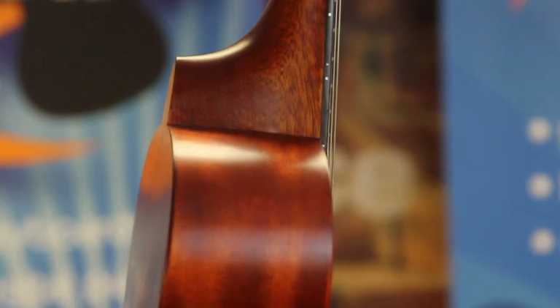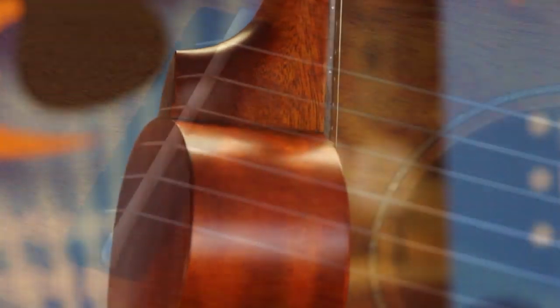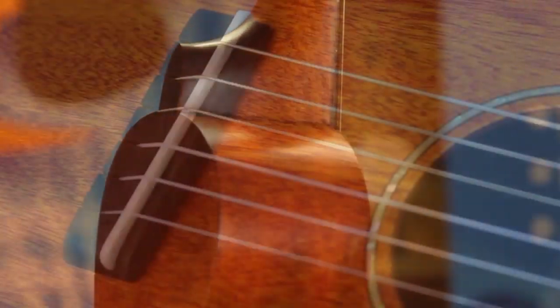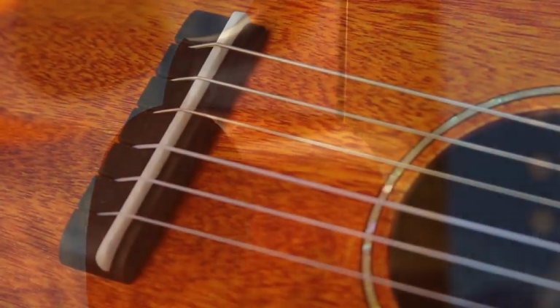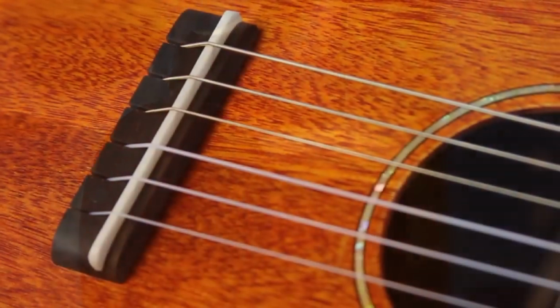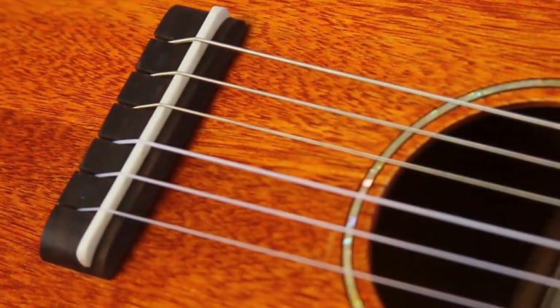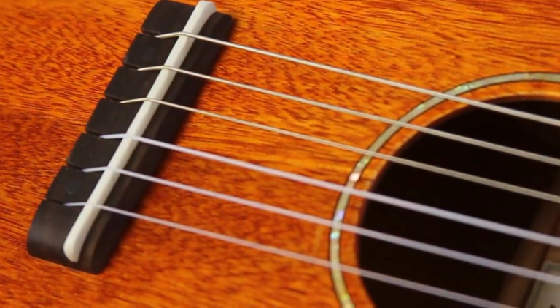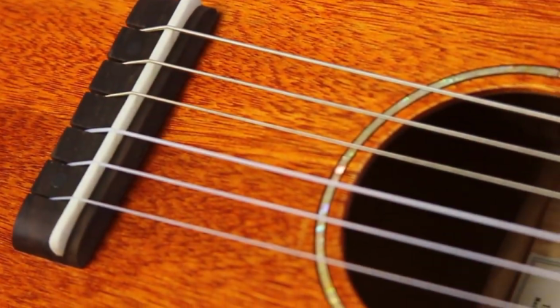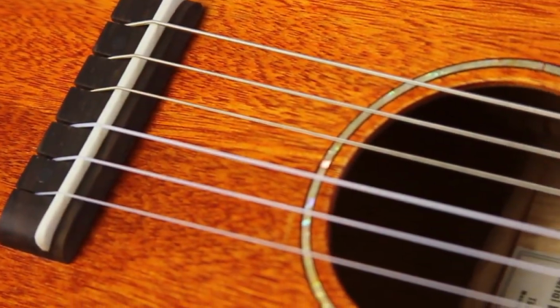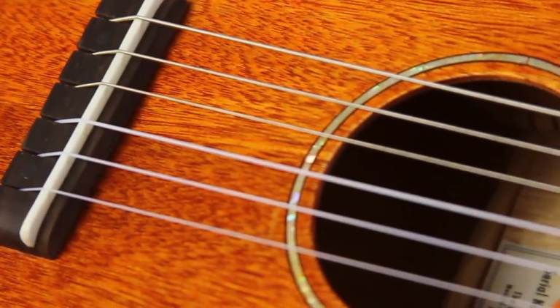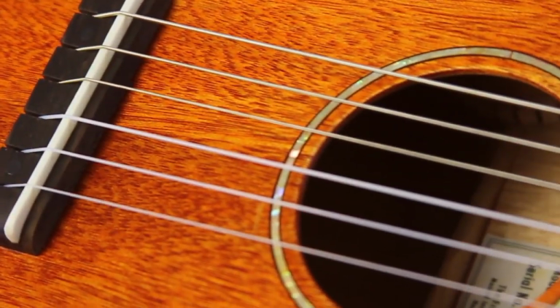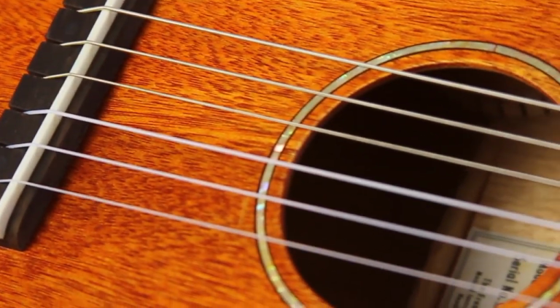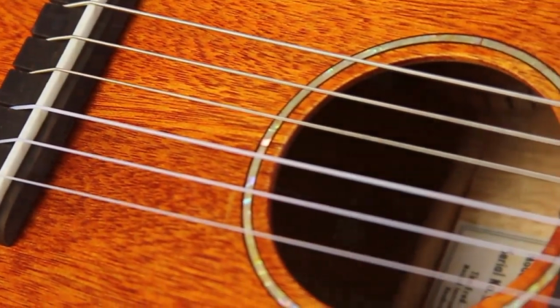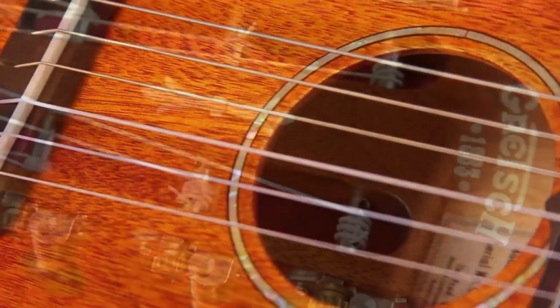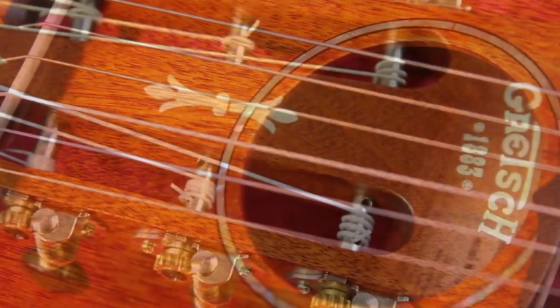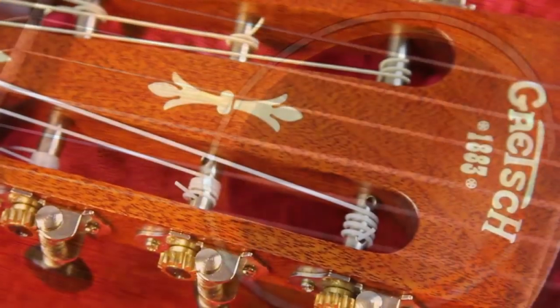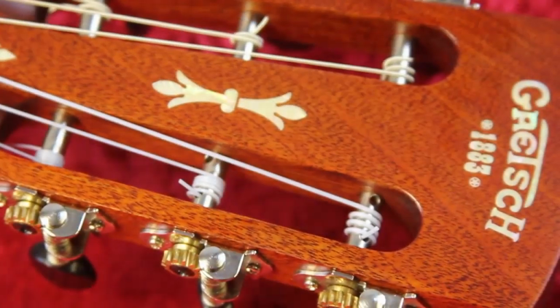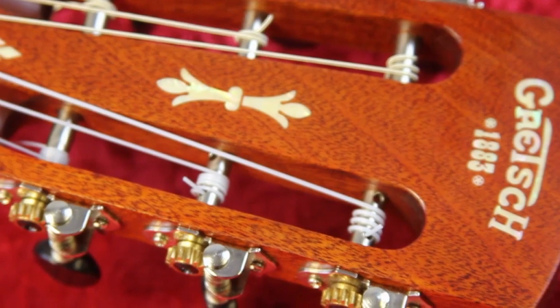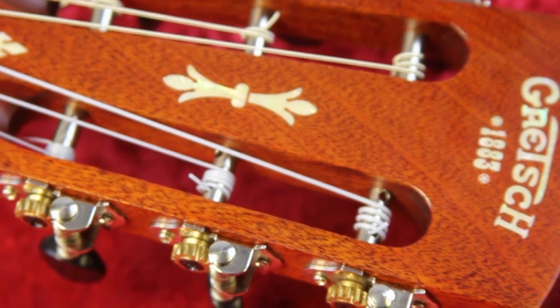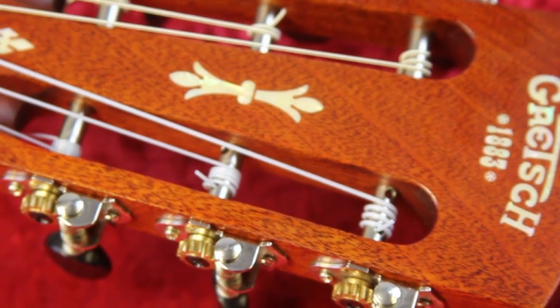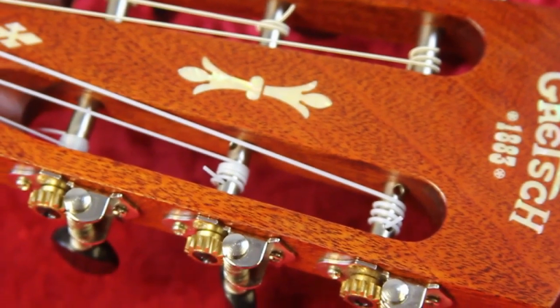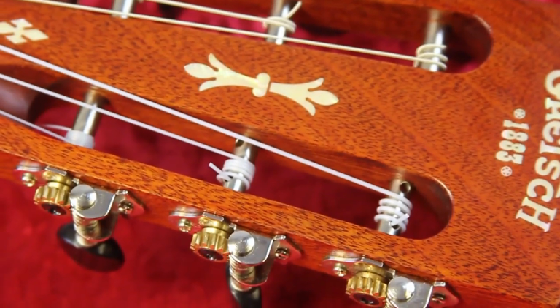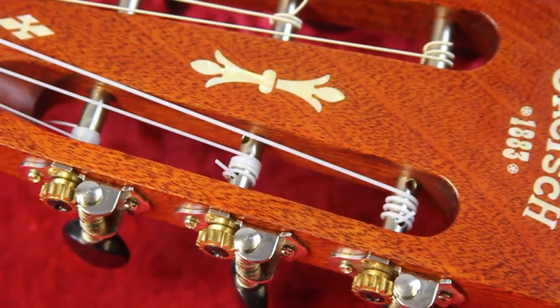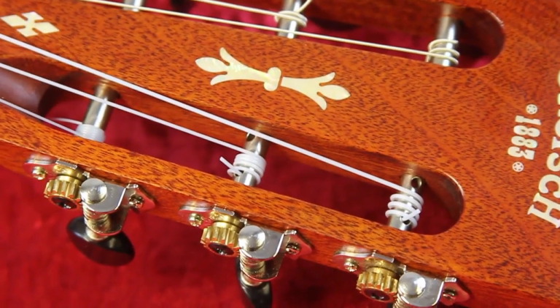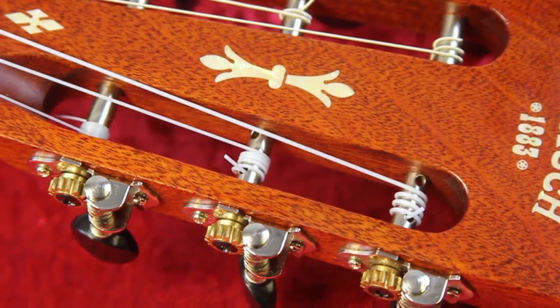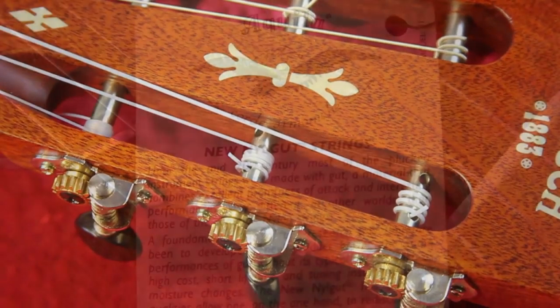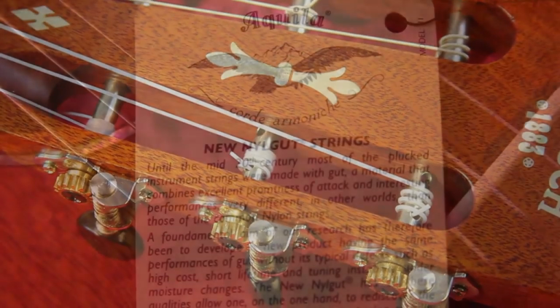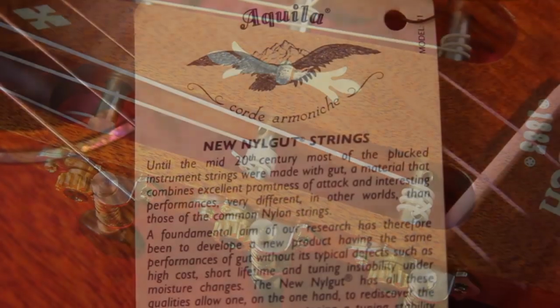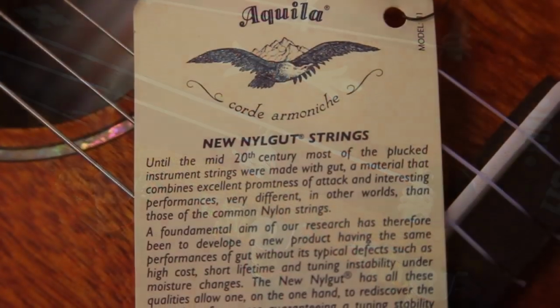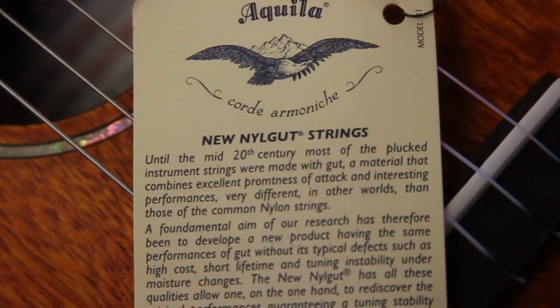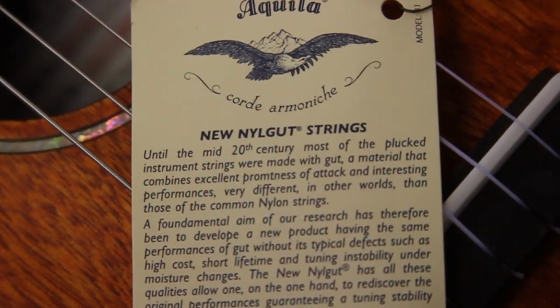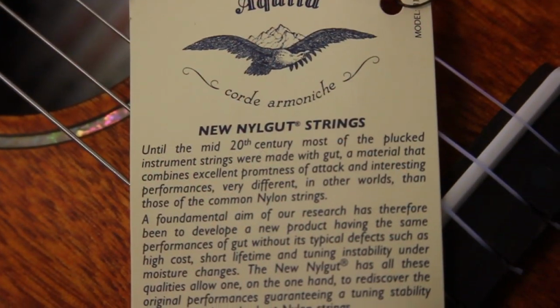It has a bone saddle and rosewood bridge, Grover tuners and Aquila strings, and includes a padded gig bag too.